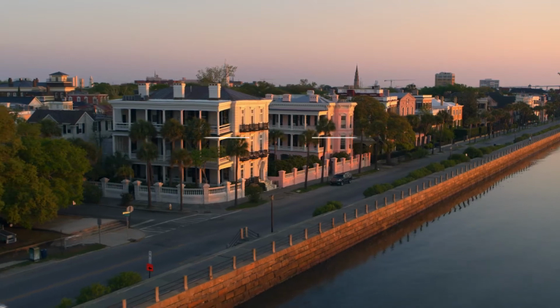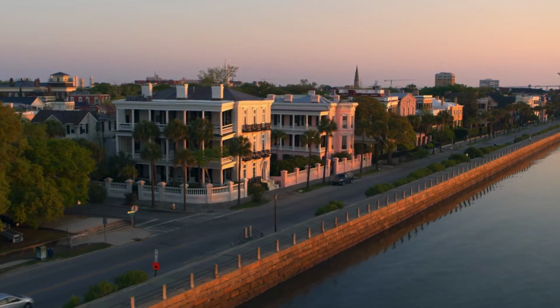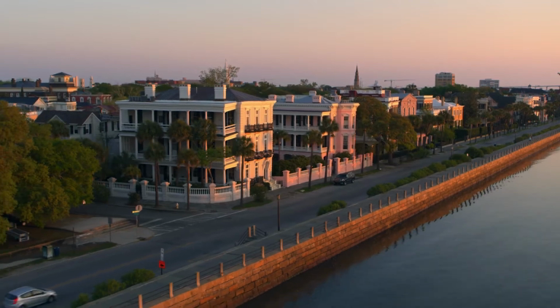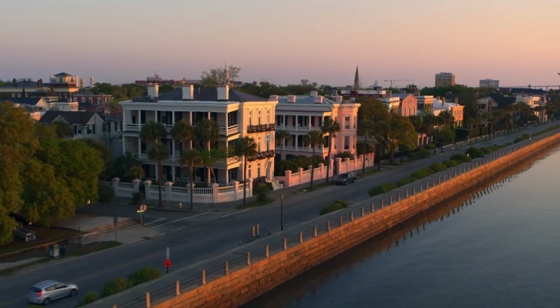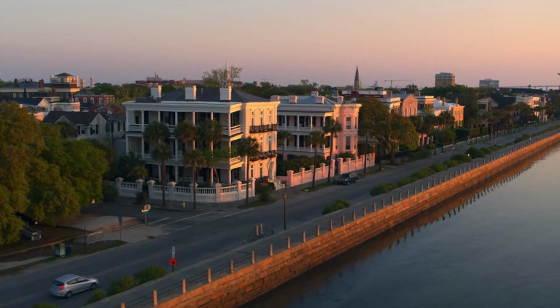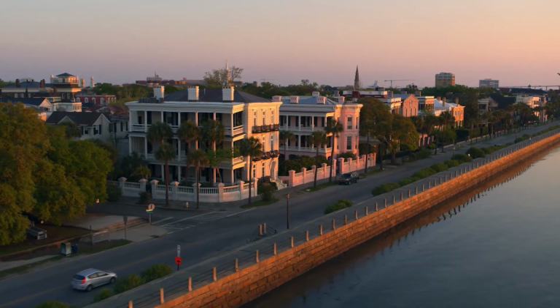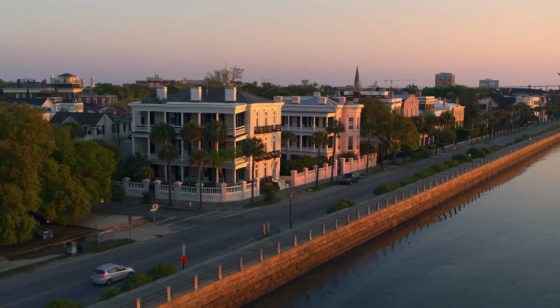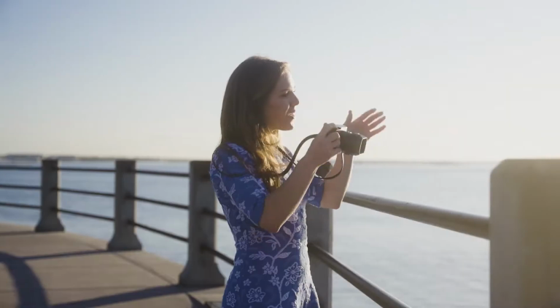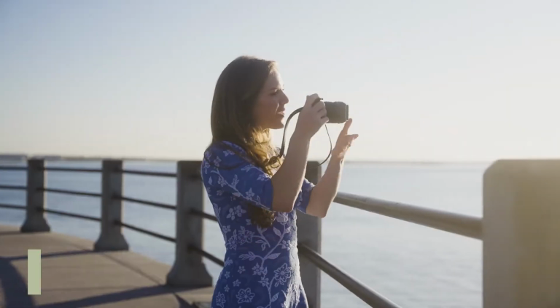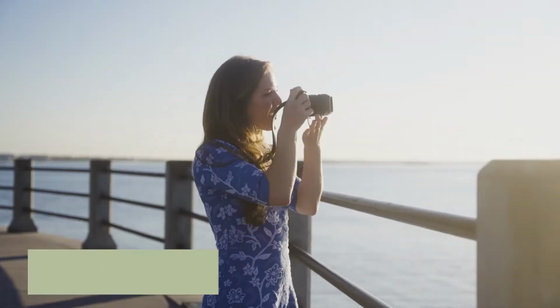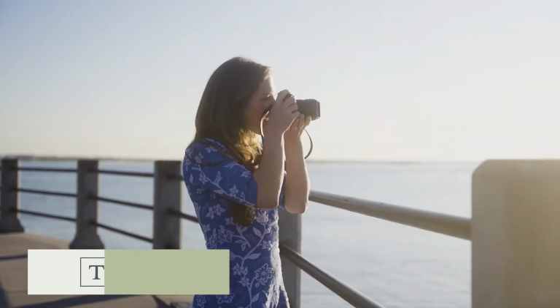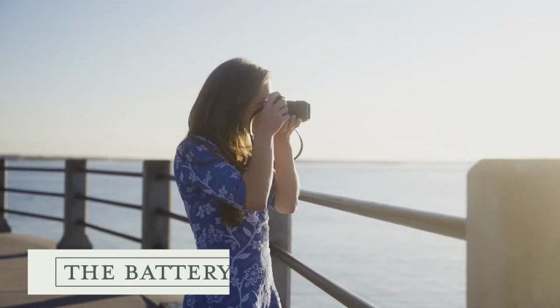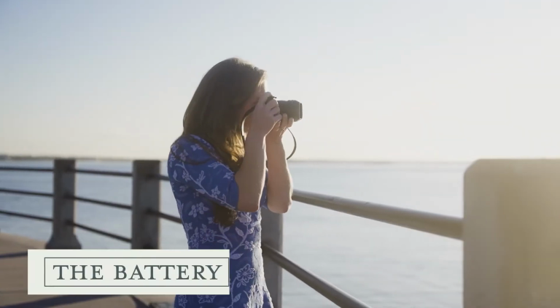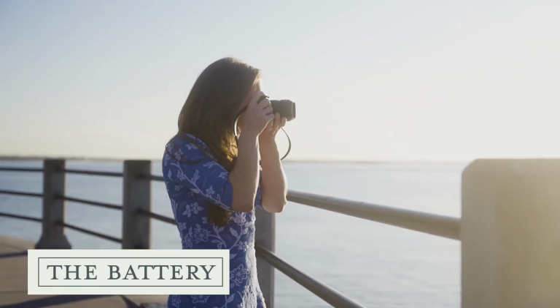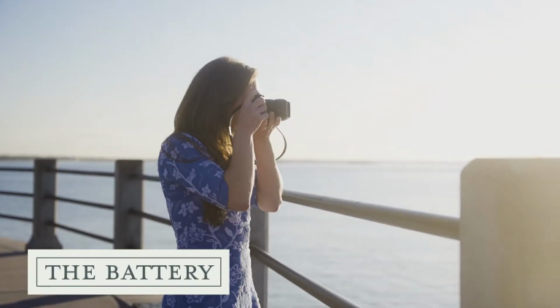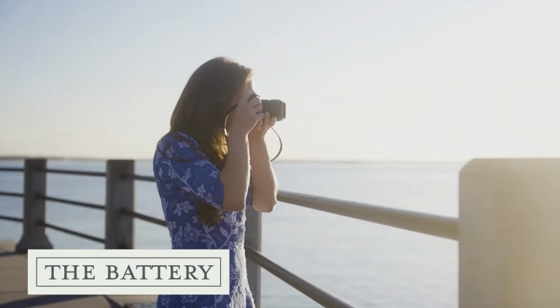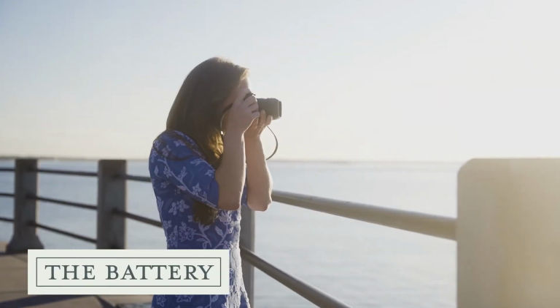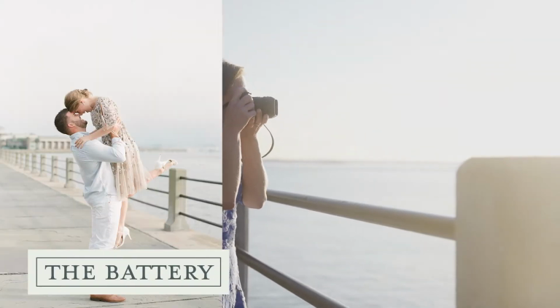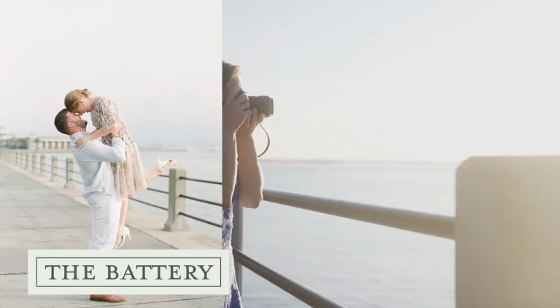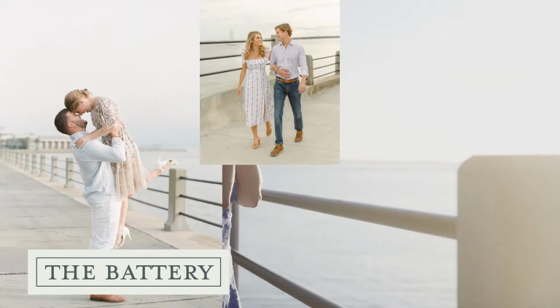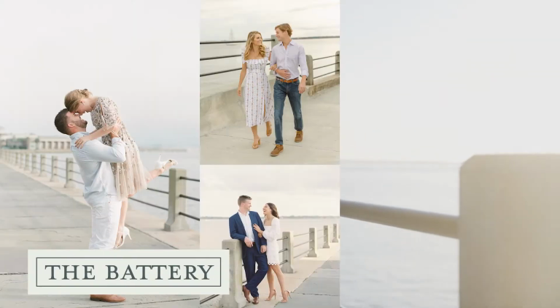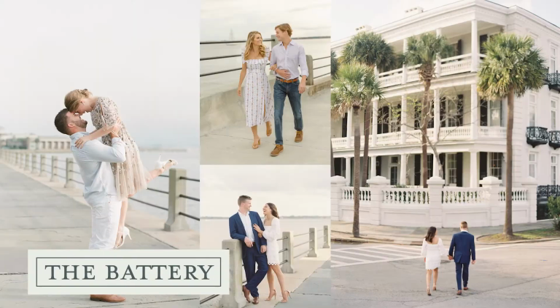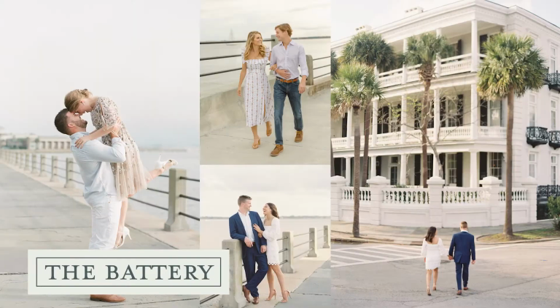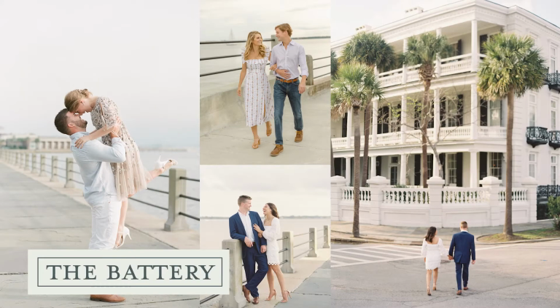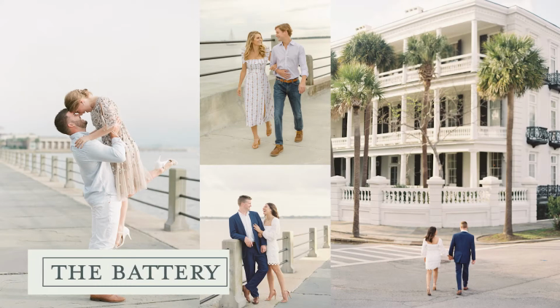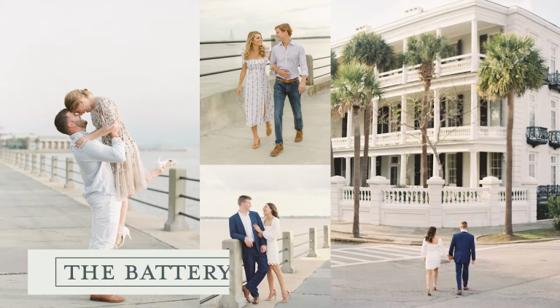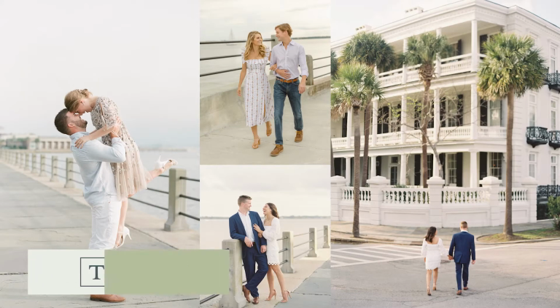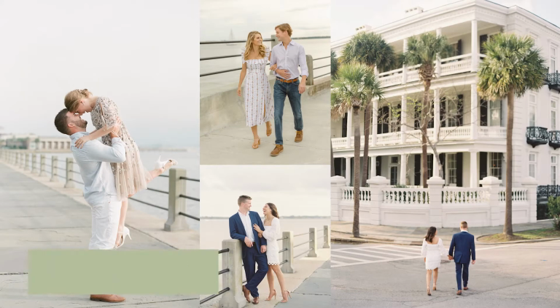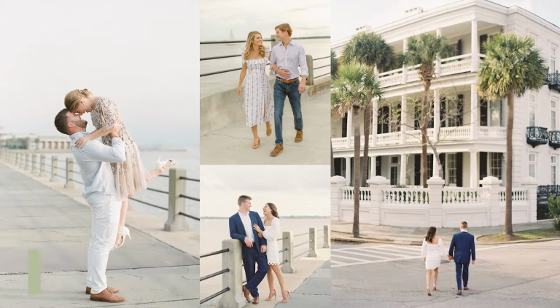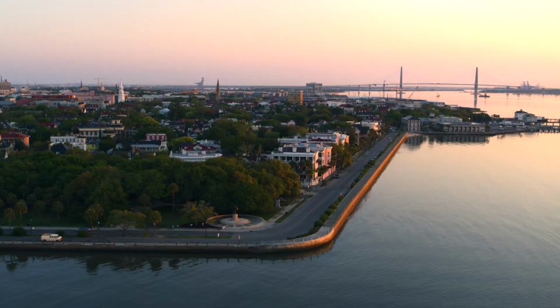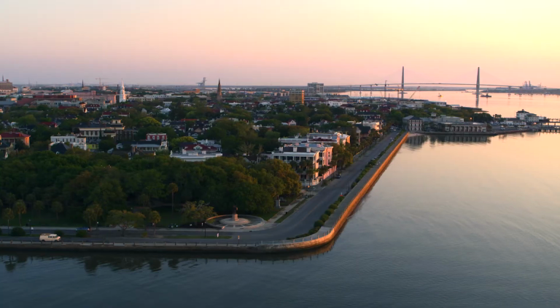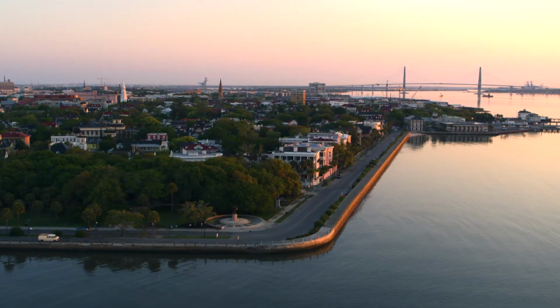Right now we're on the Battery, which is a wonderful place to start at sunrise when the light is nice and soft and beautiful.